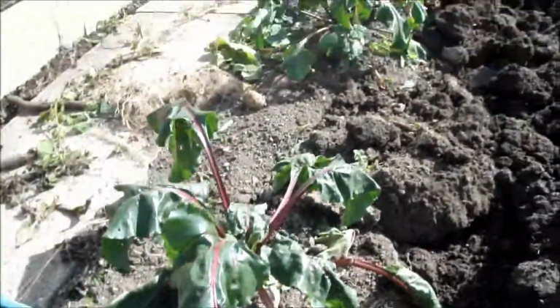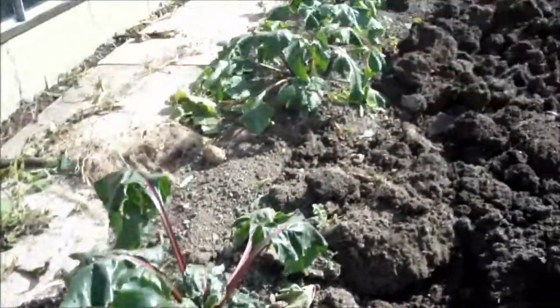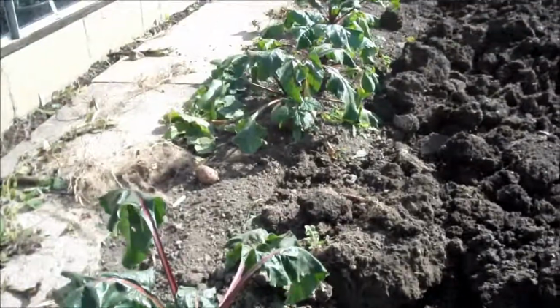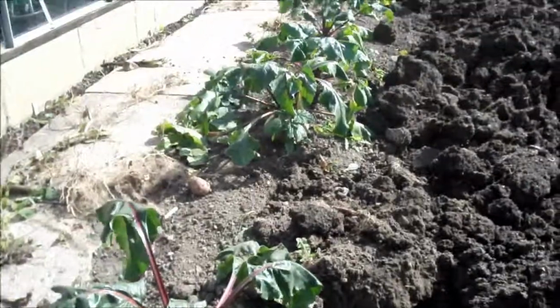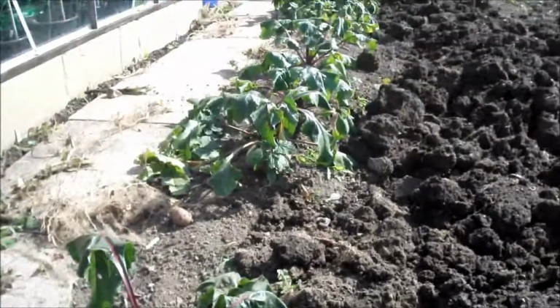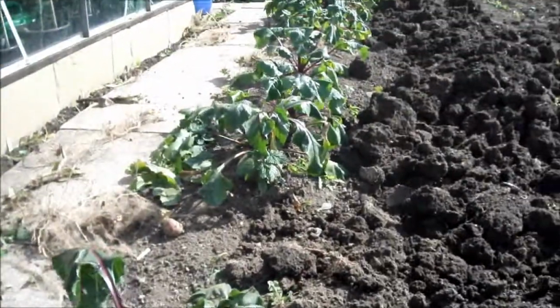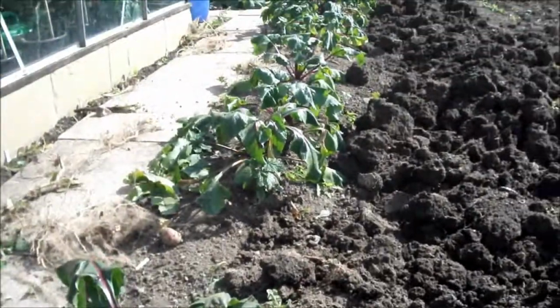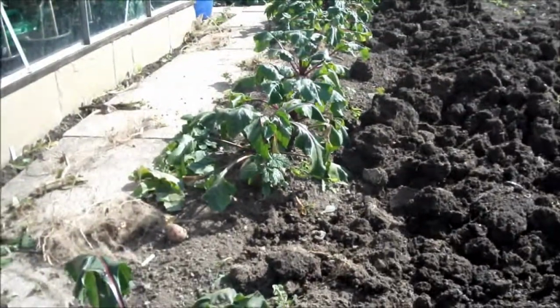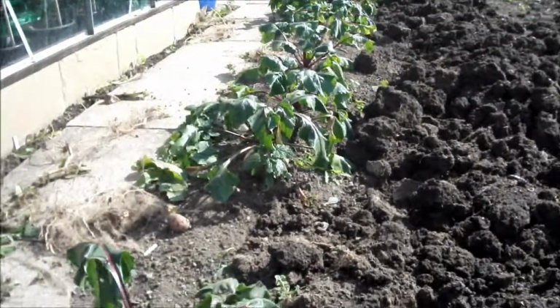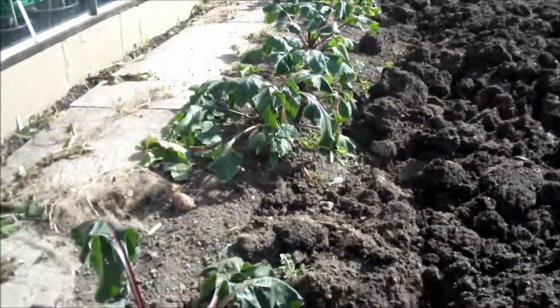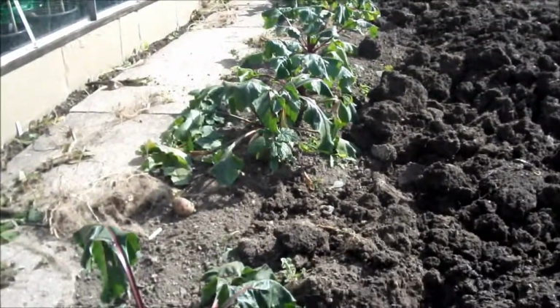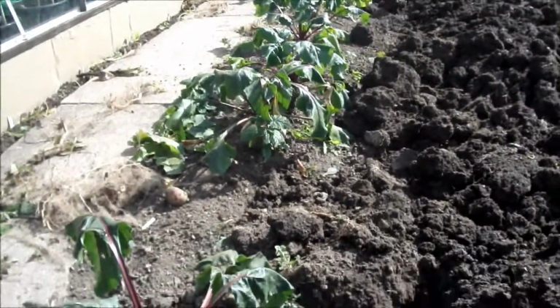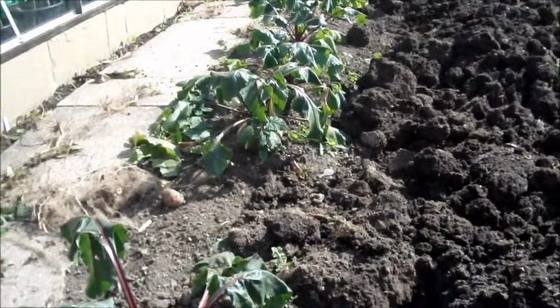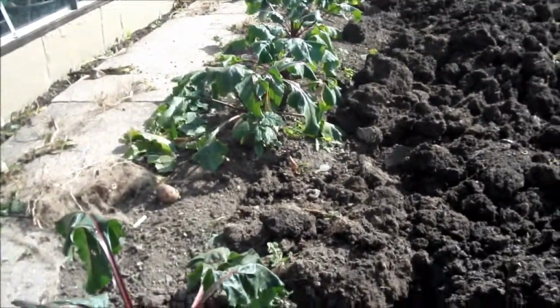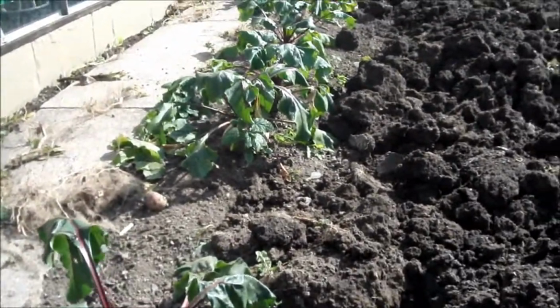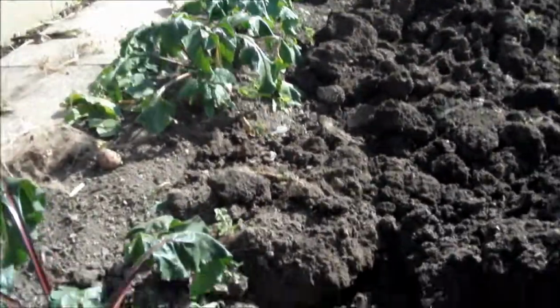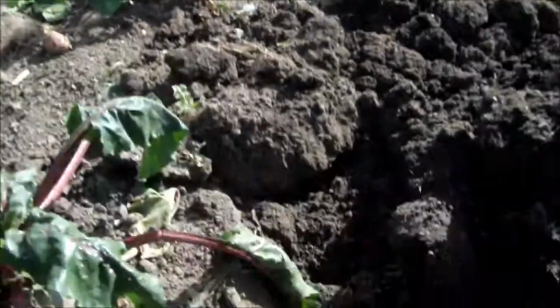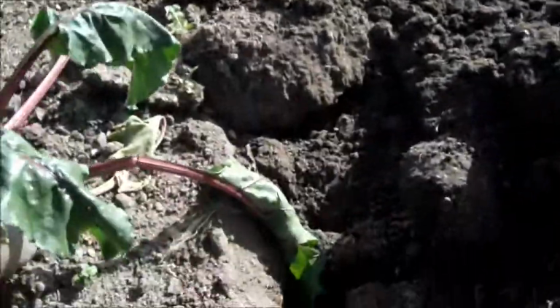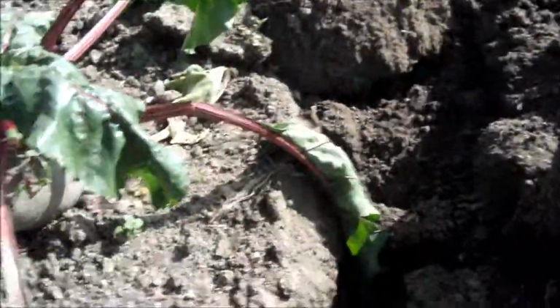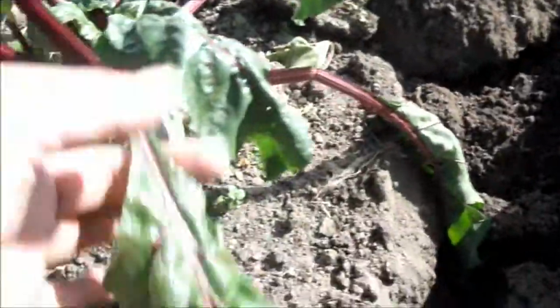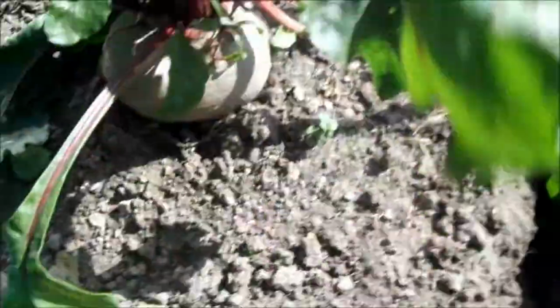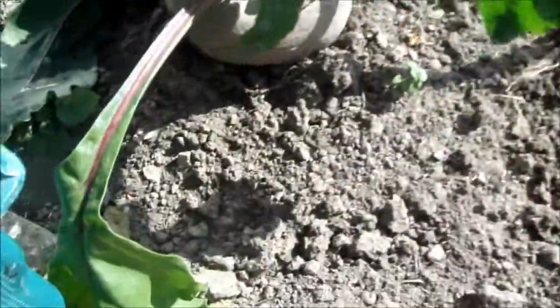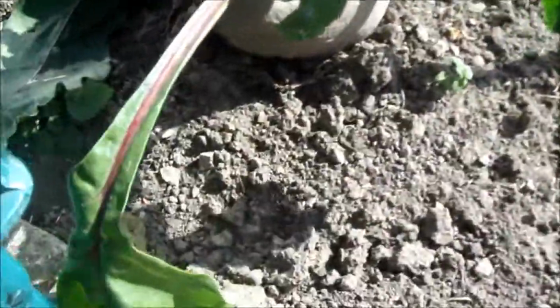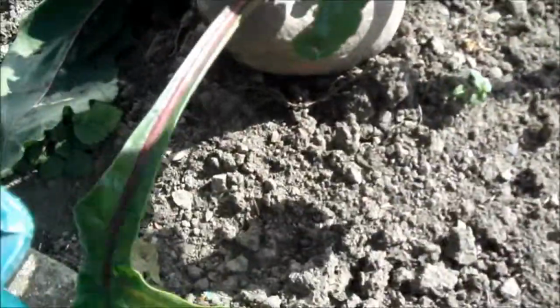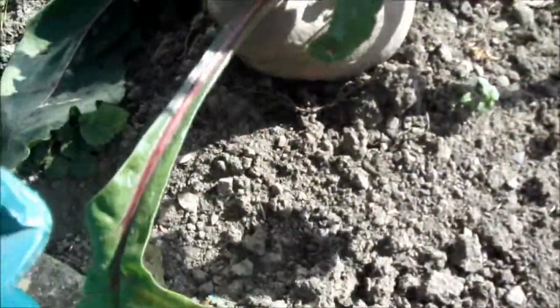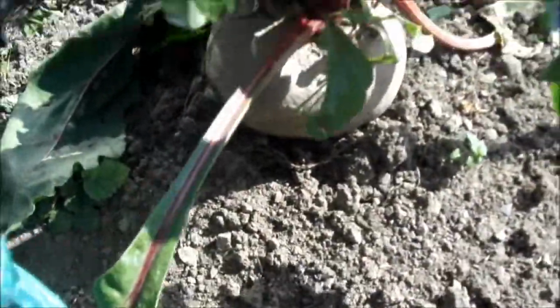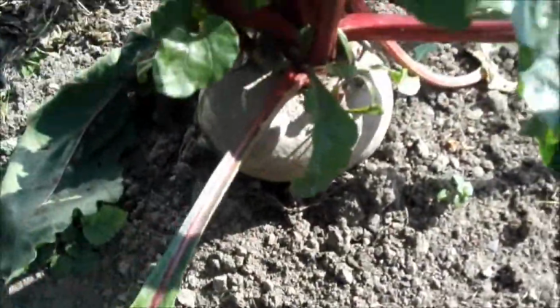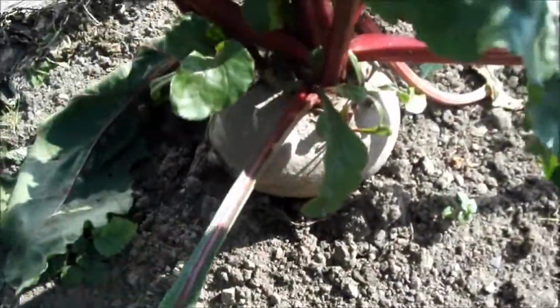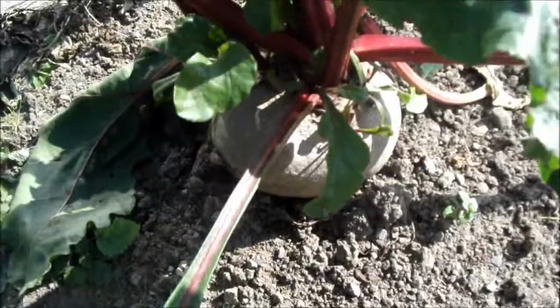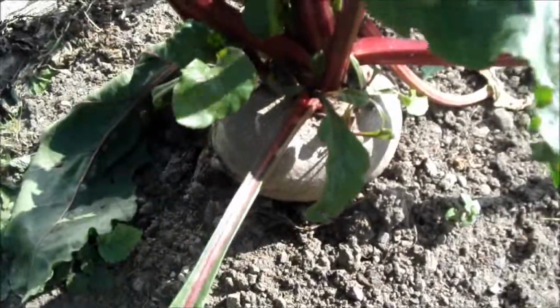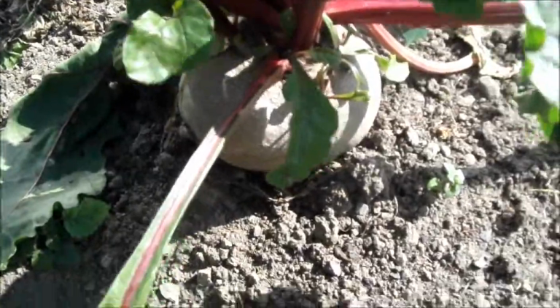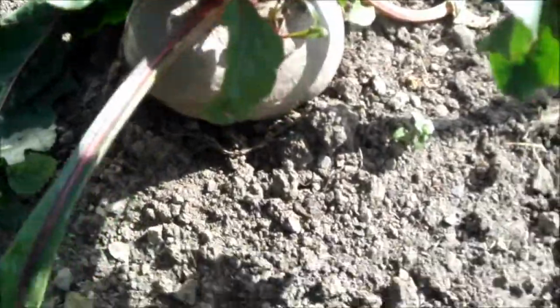I don't know if you noticed the swede — it's absolutely gigantic. It's massive. I left it in way too long.